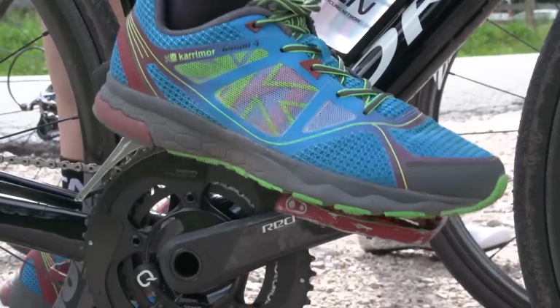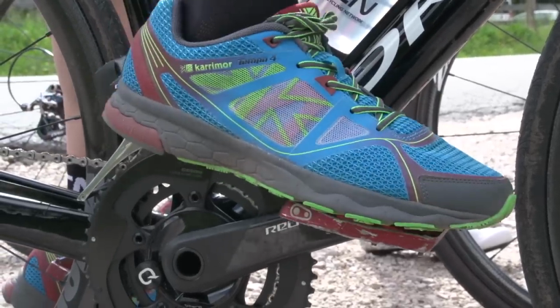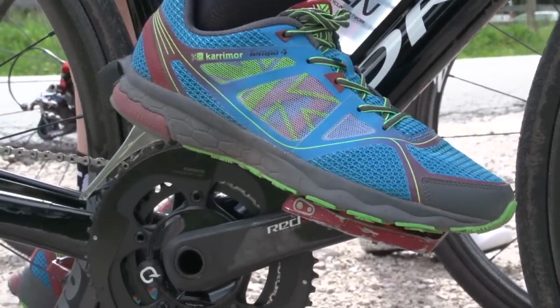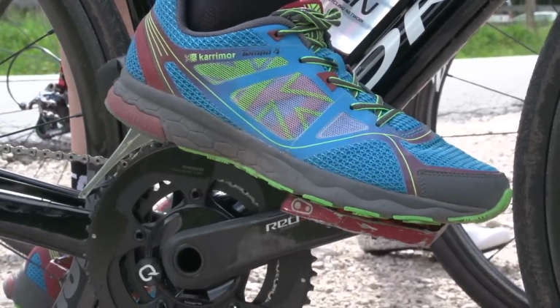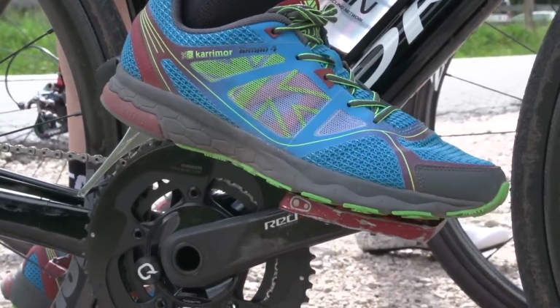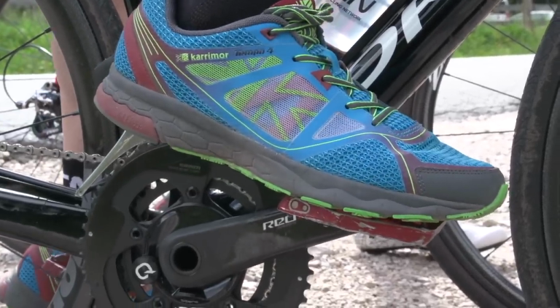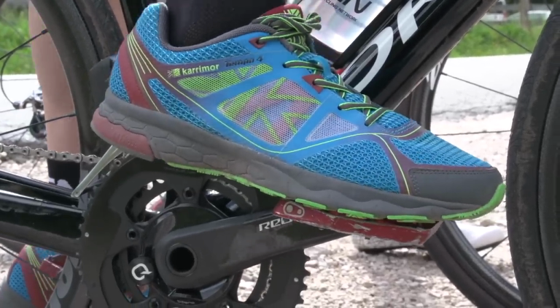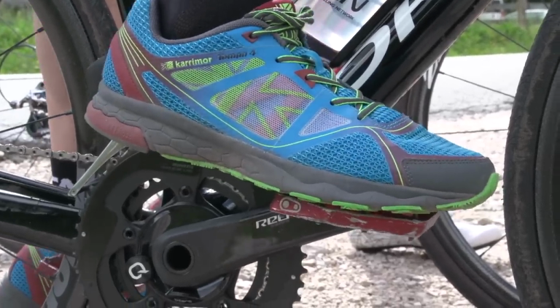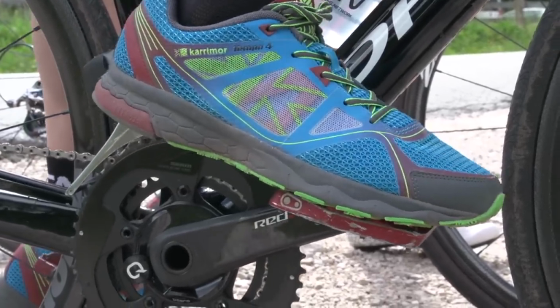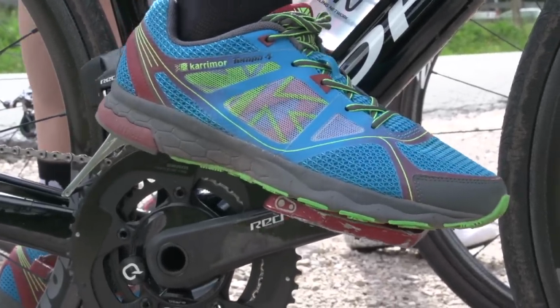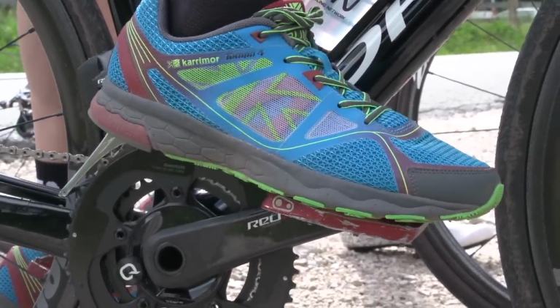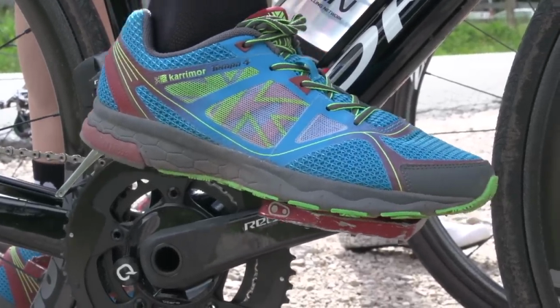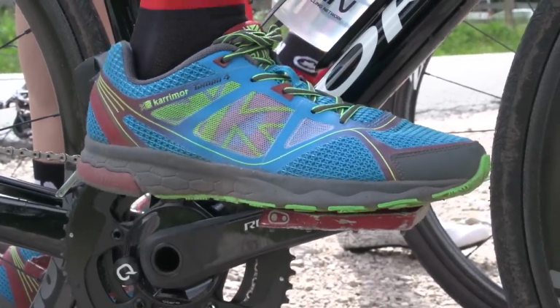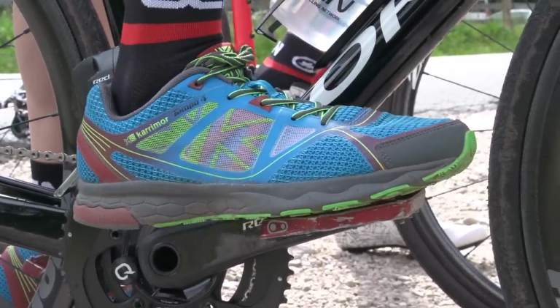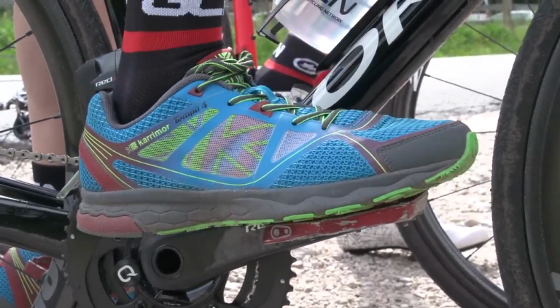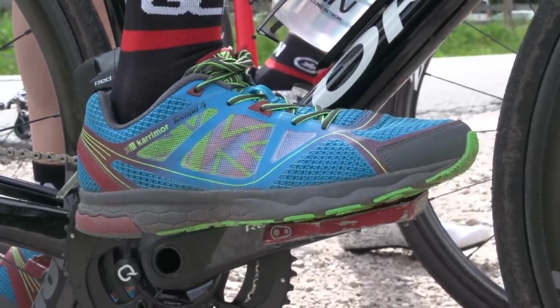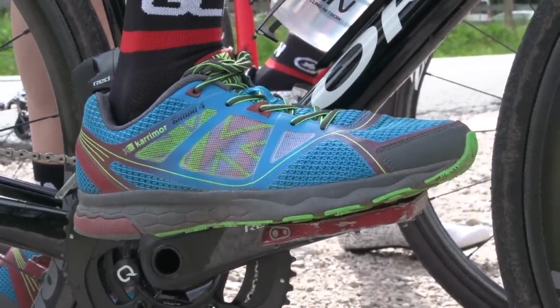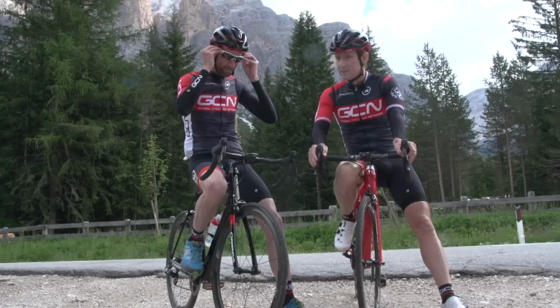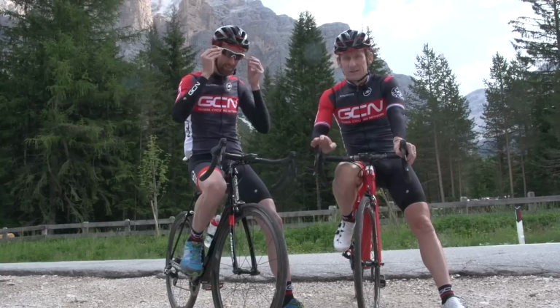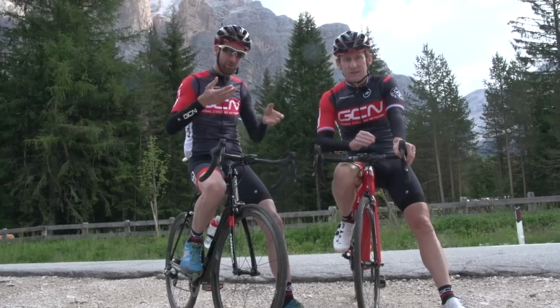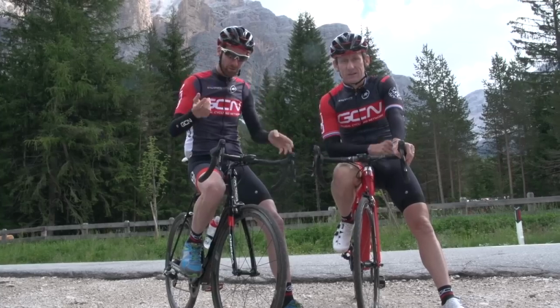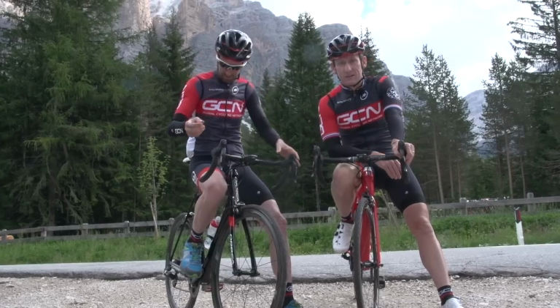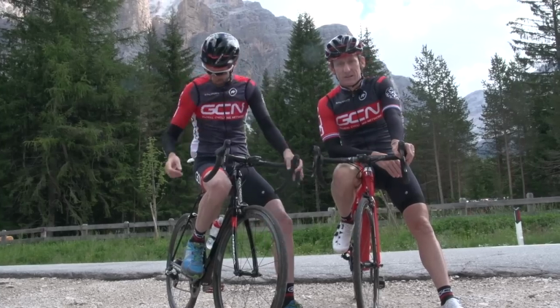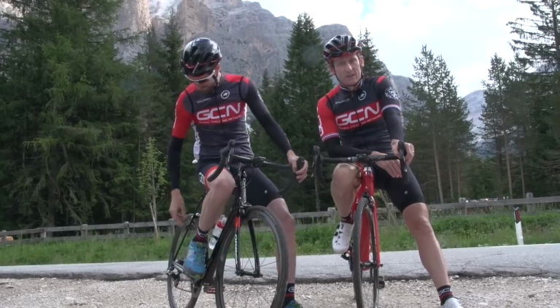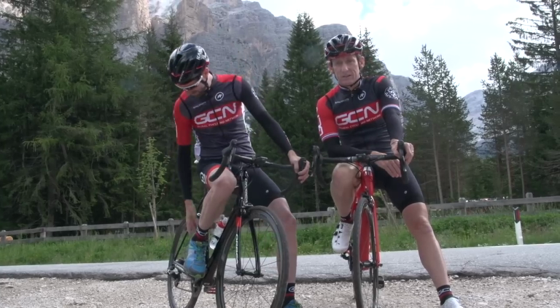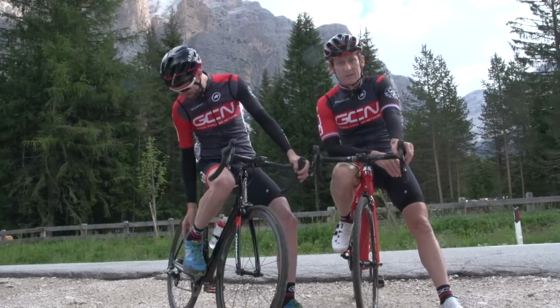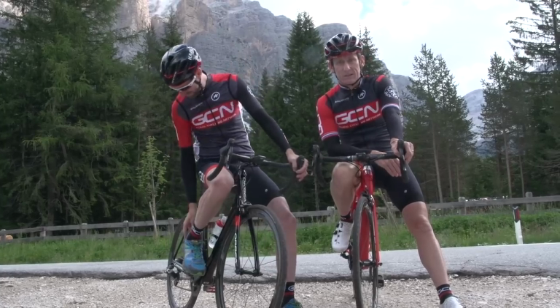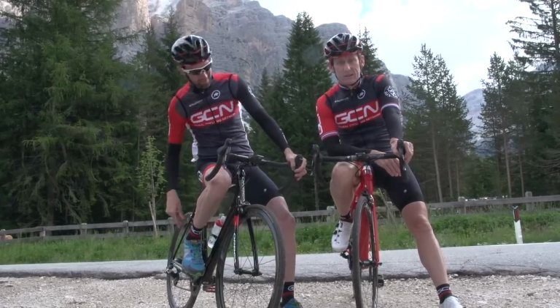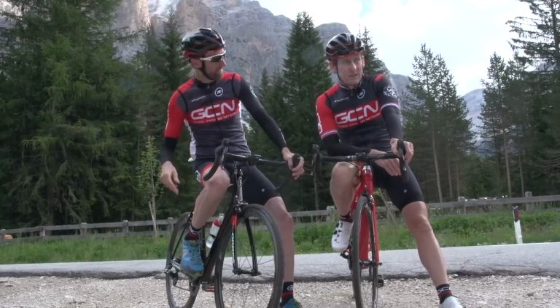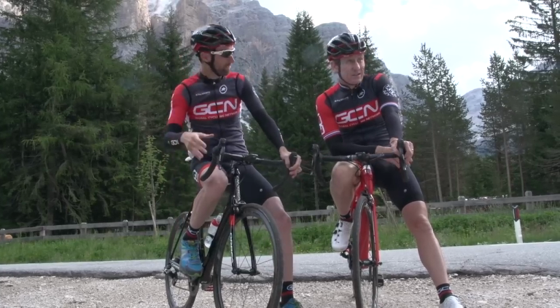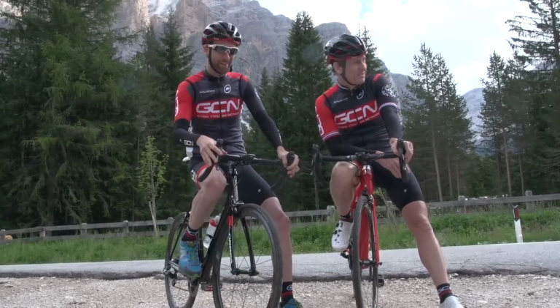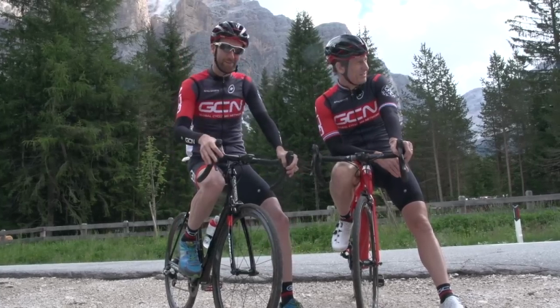Dan, are you really gonna use those shoes? Yeah, you've got flat pedals on. You'll have cool shoes with them, aren't you? And these are pretty cool.